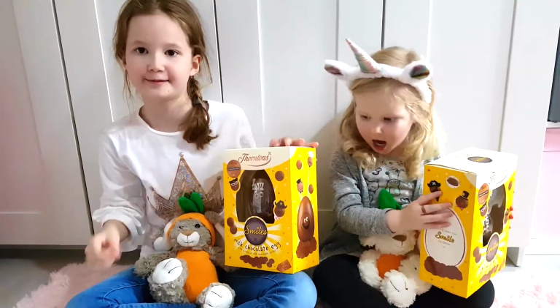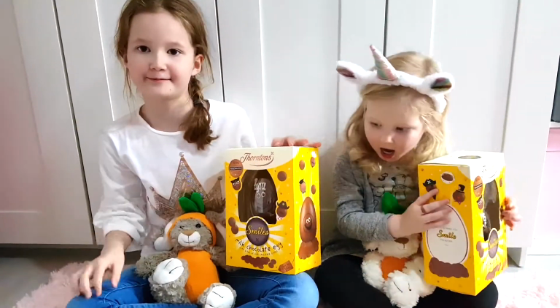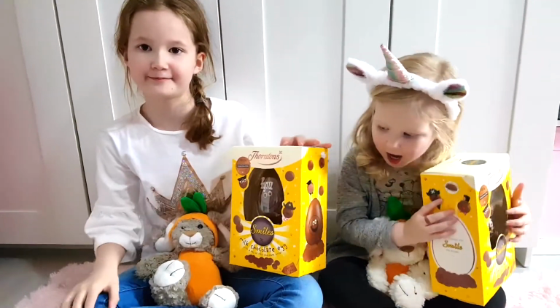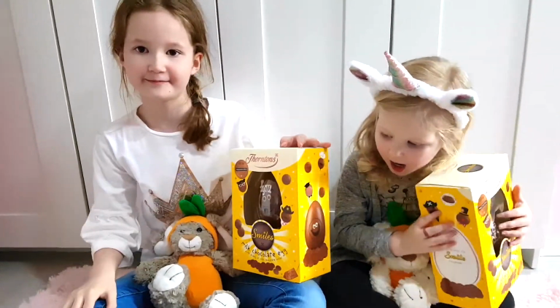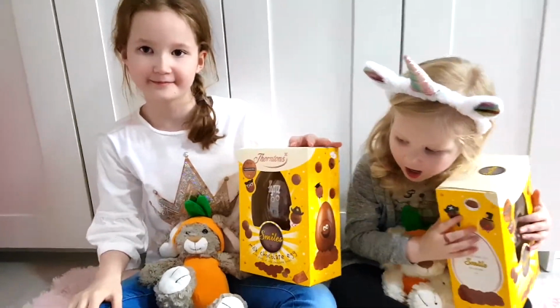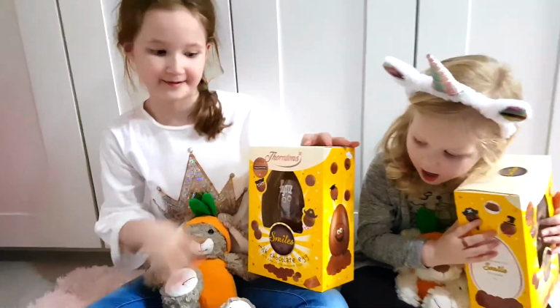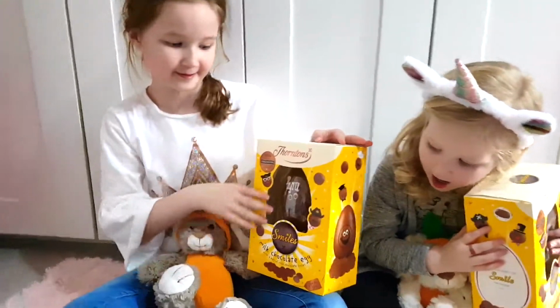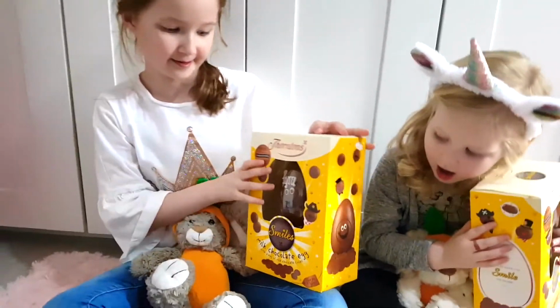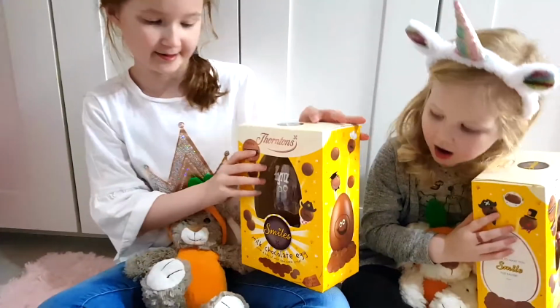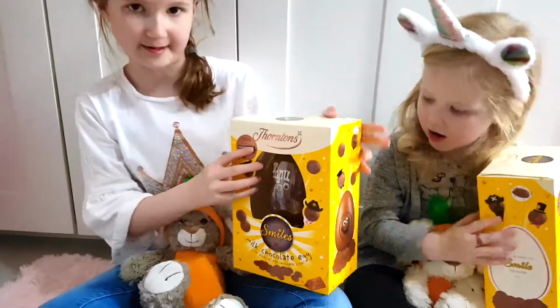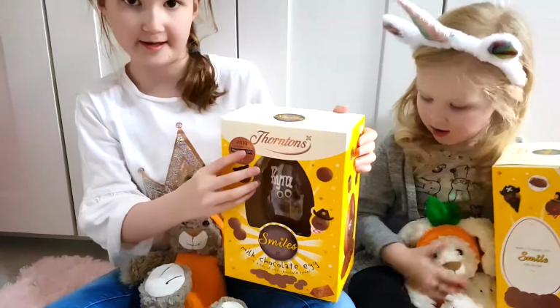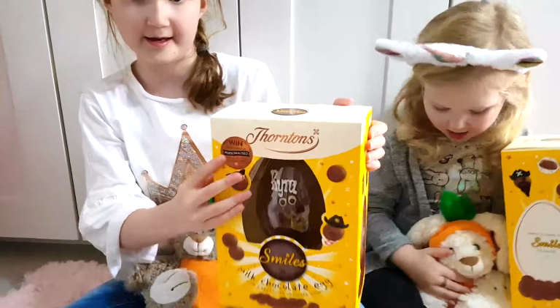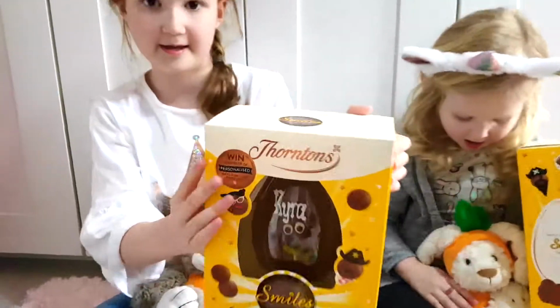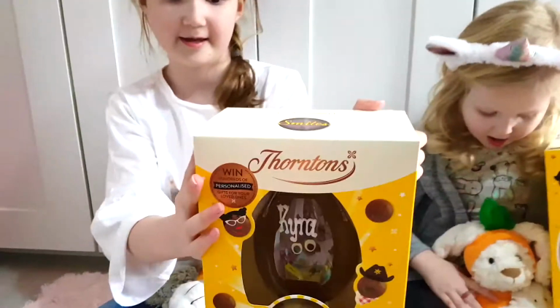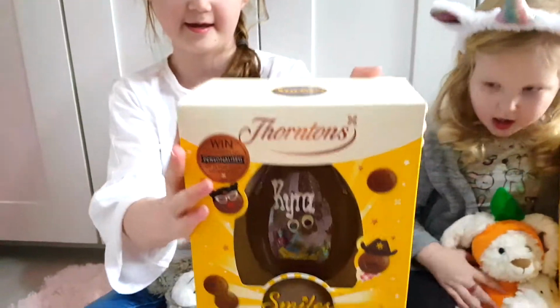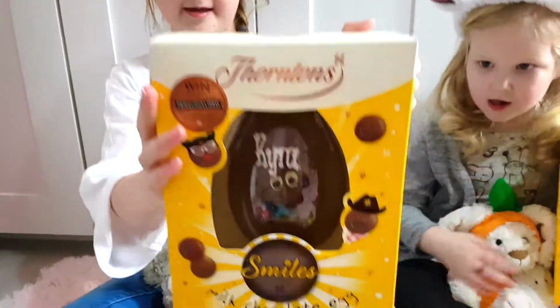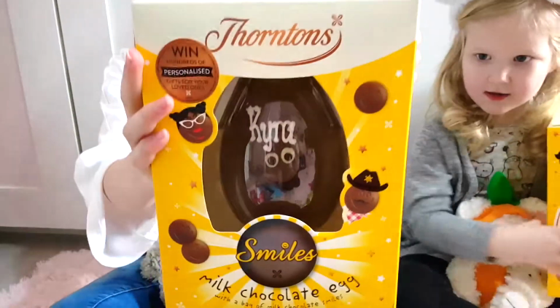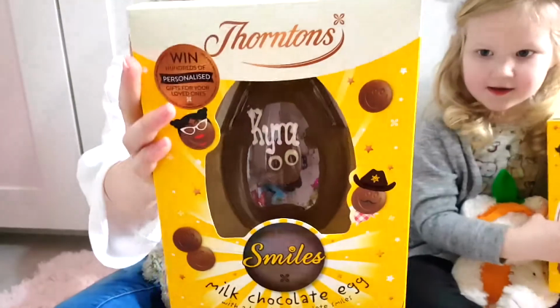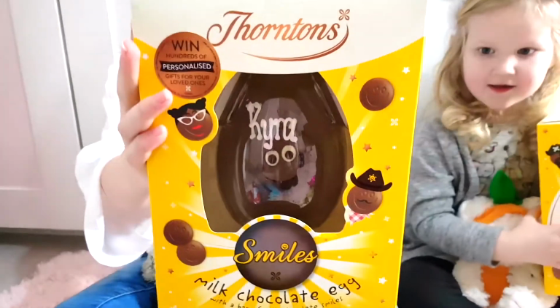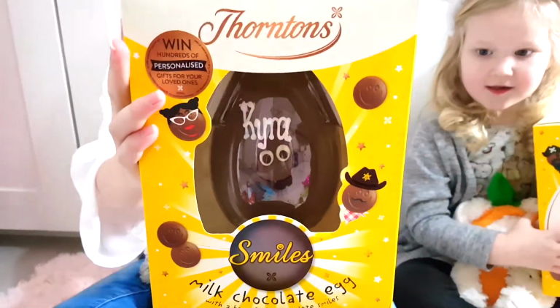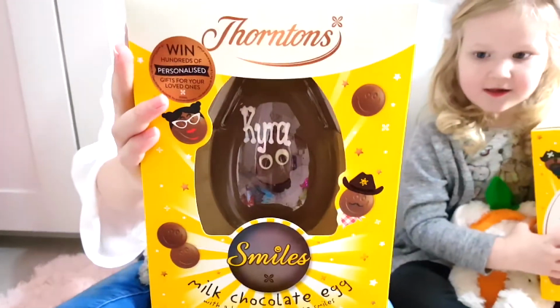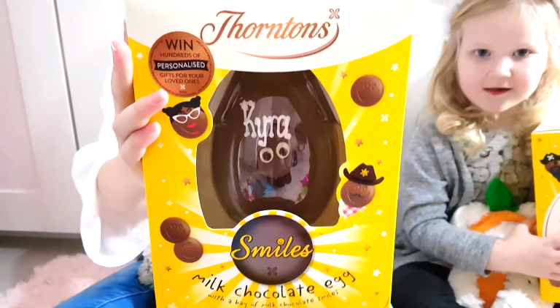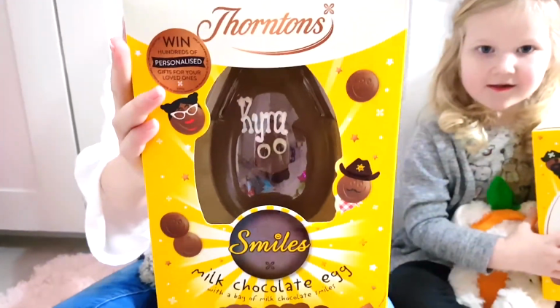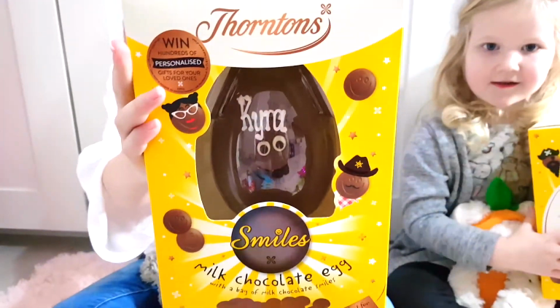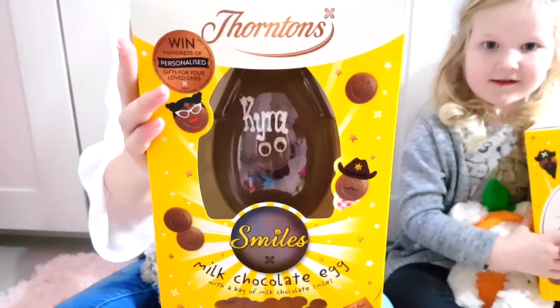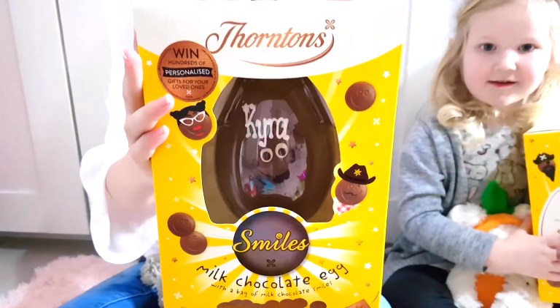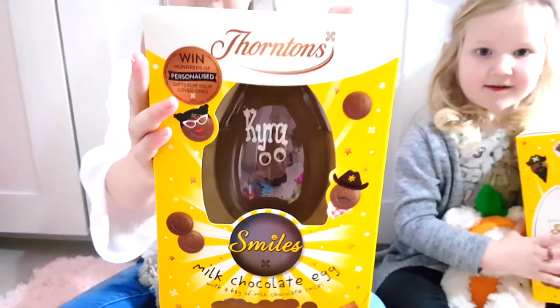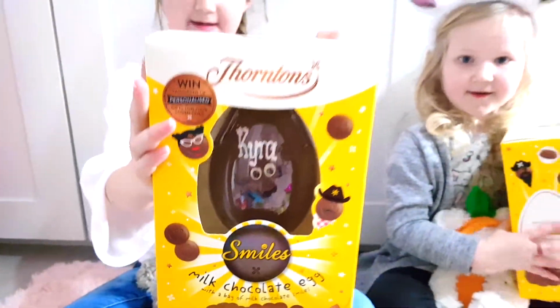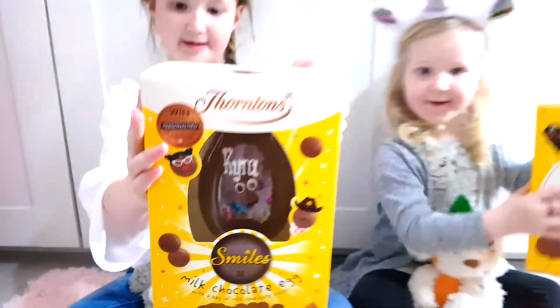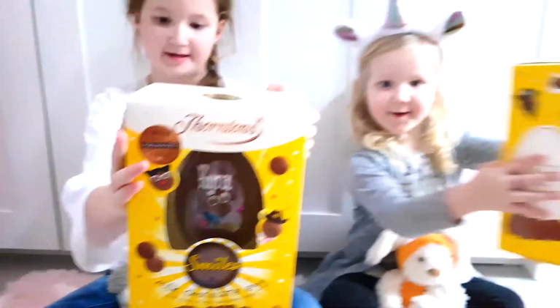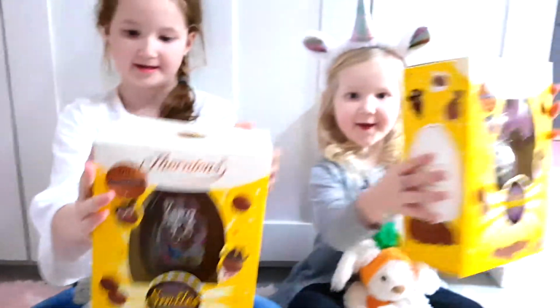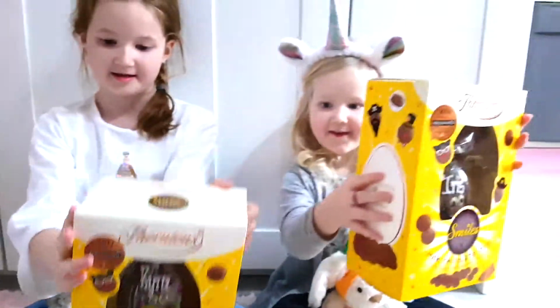Wow, shall we see a closer look so we can see your name? This is Kyra. And yours, Iris?